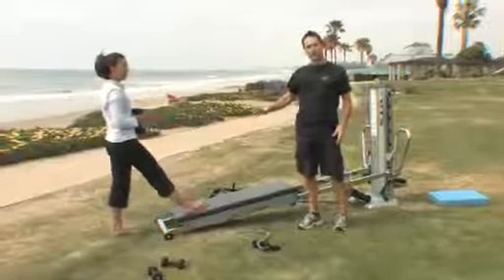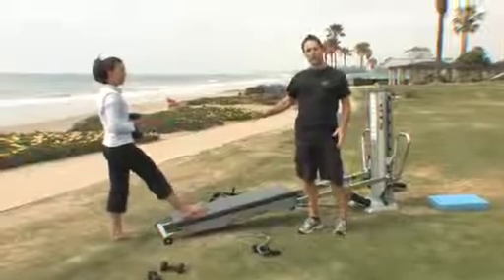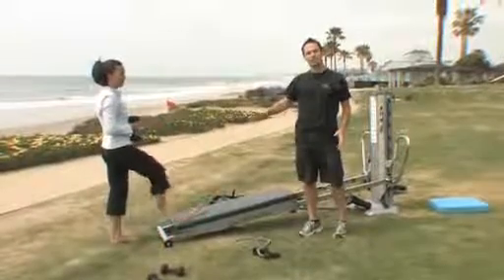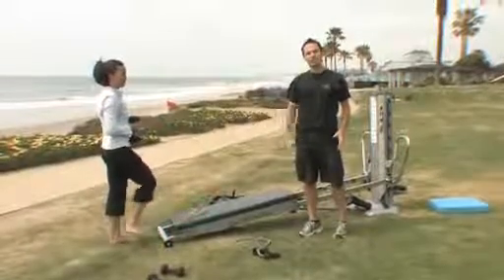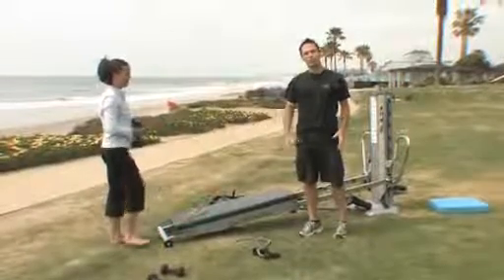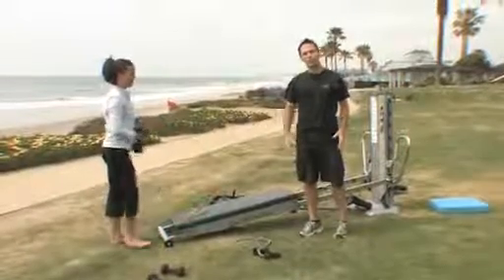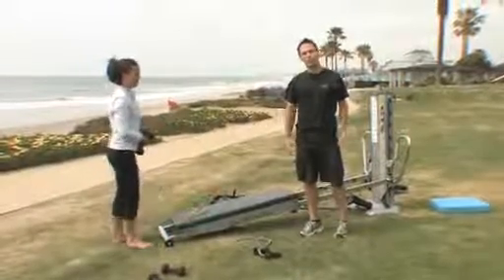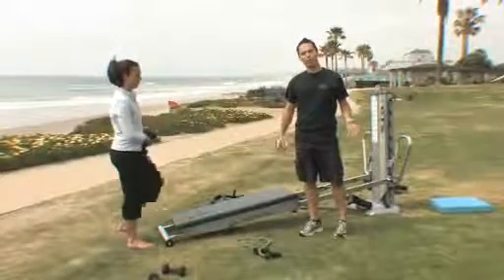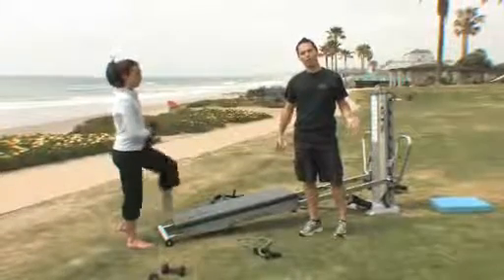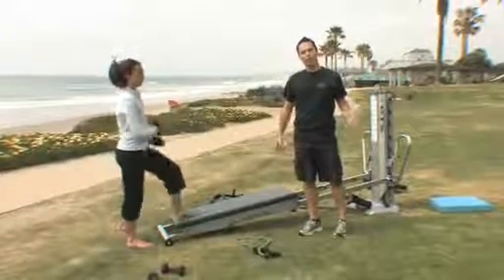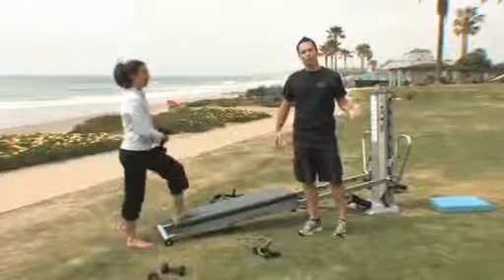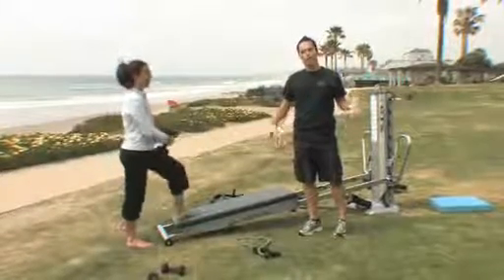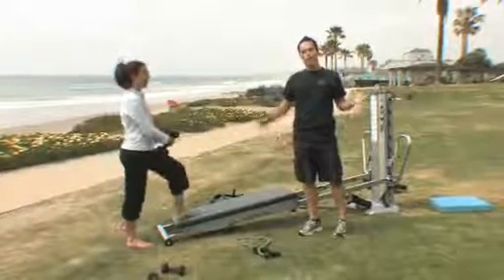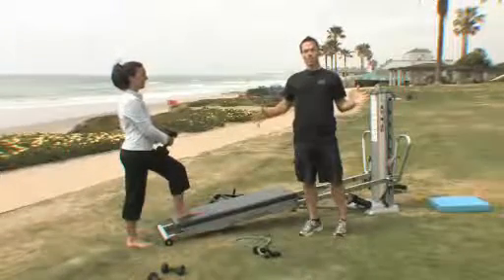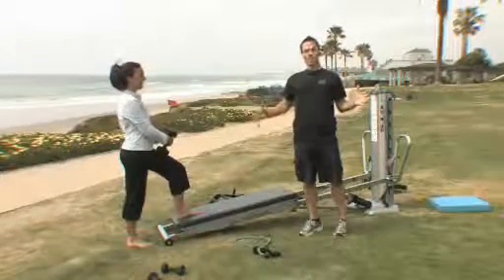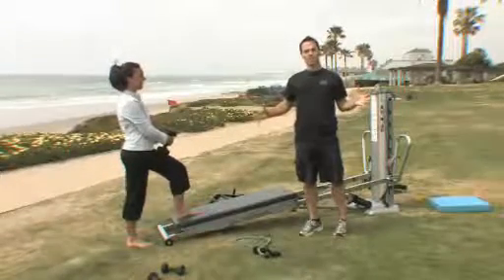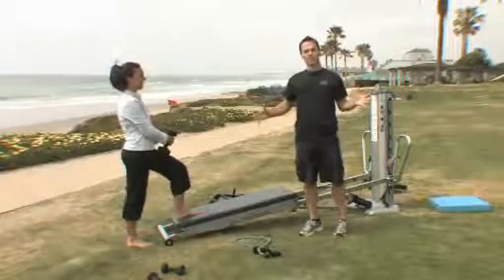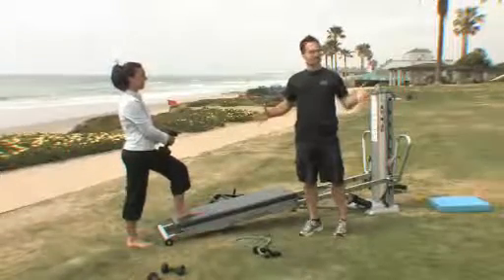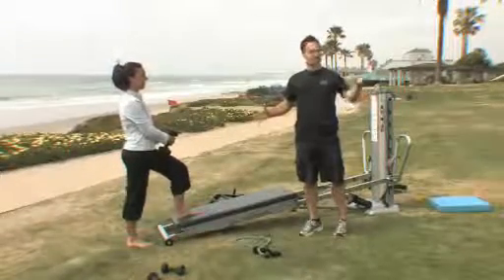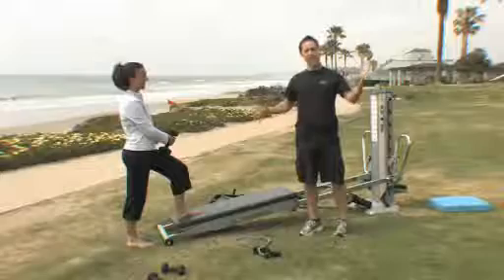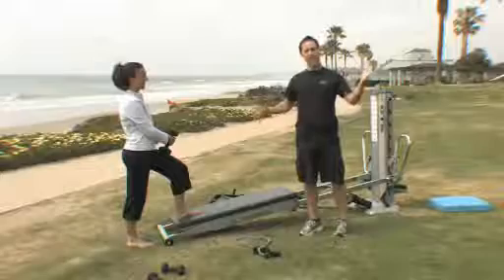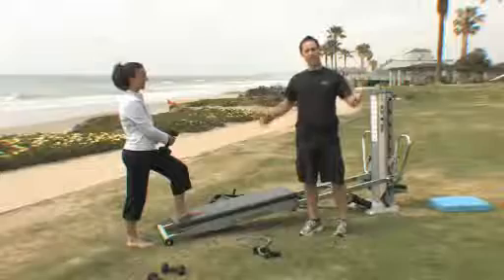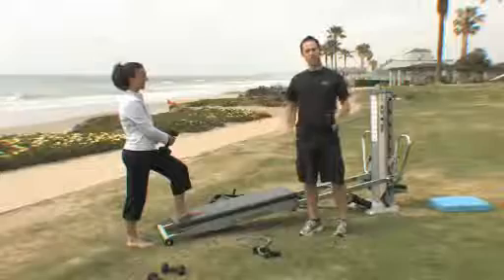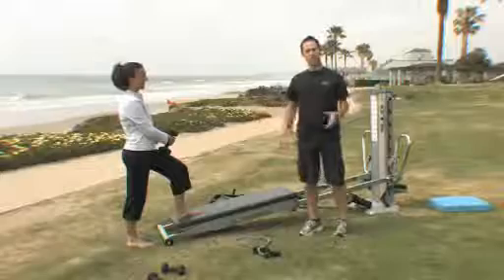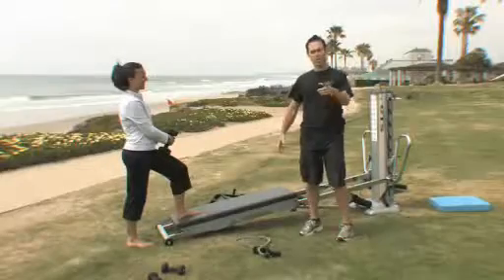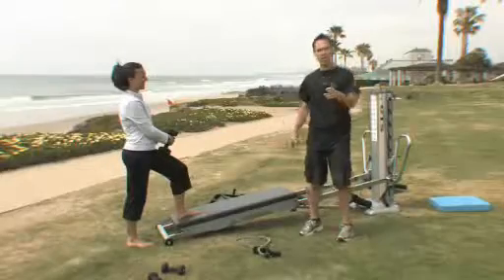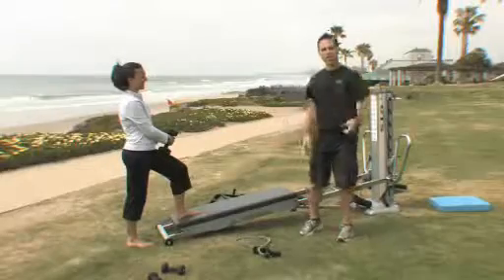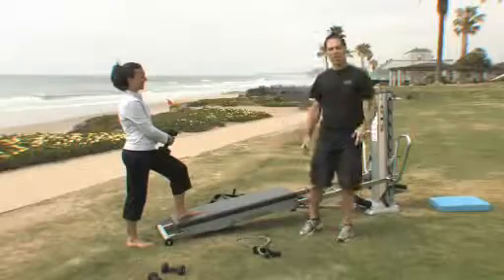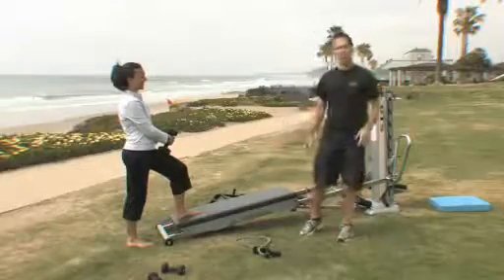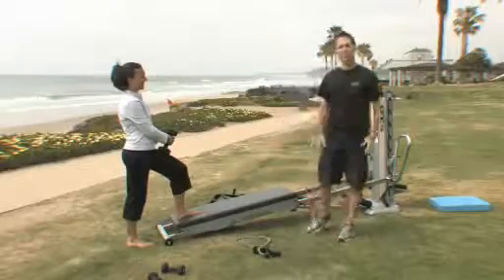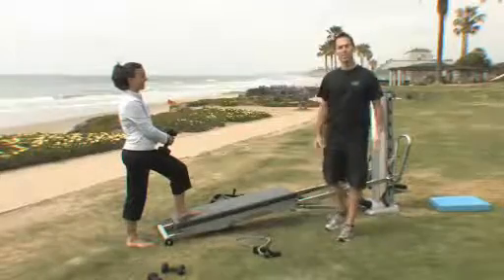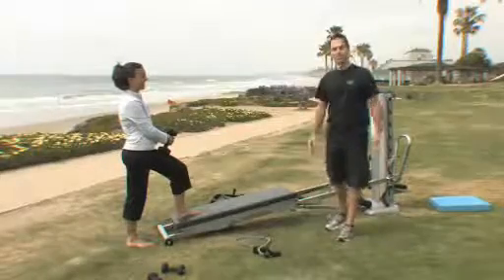That's the first part of our wakeboarding and water skiing sports. We'll see you next time.